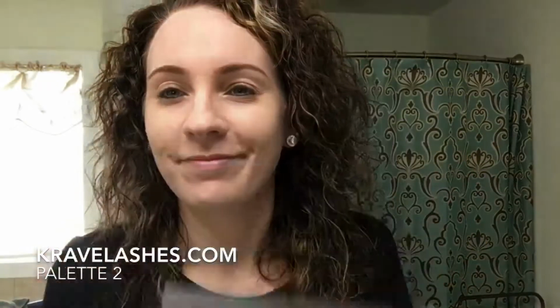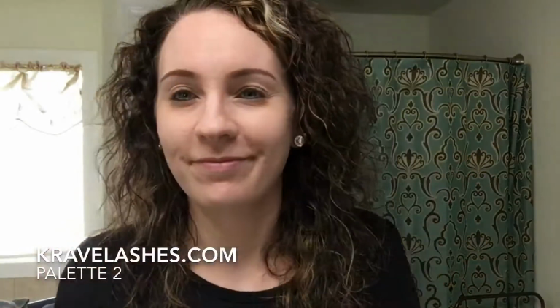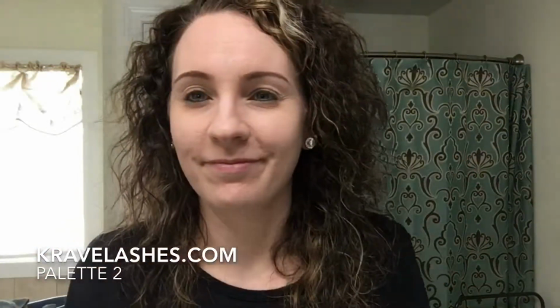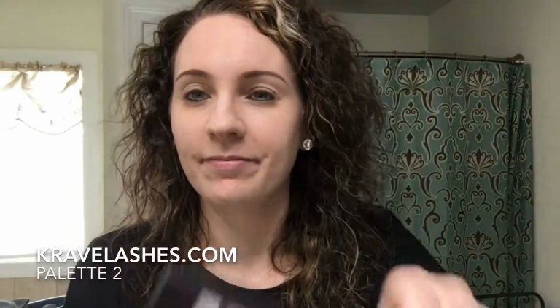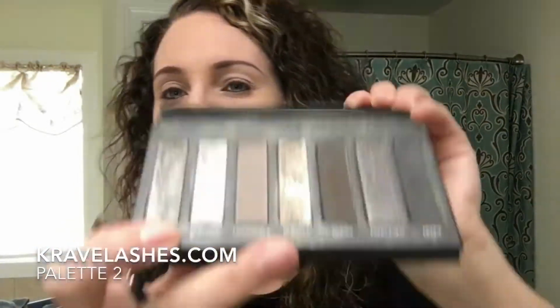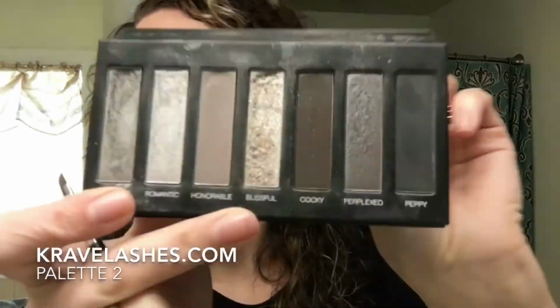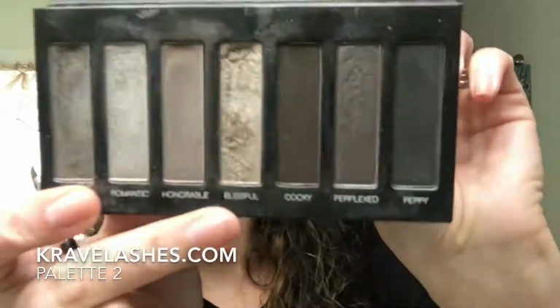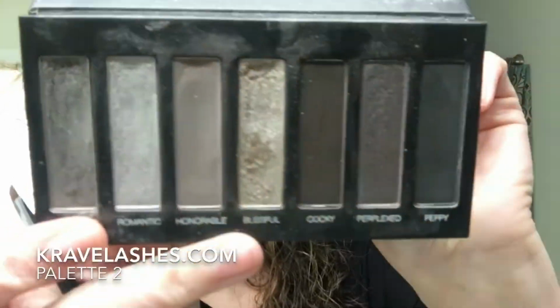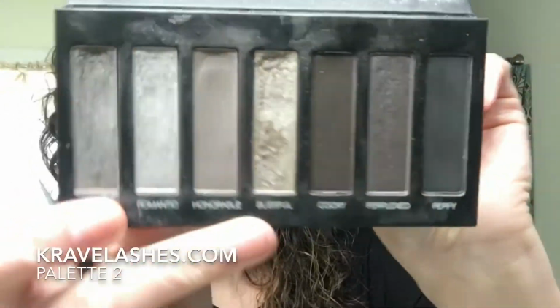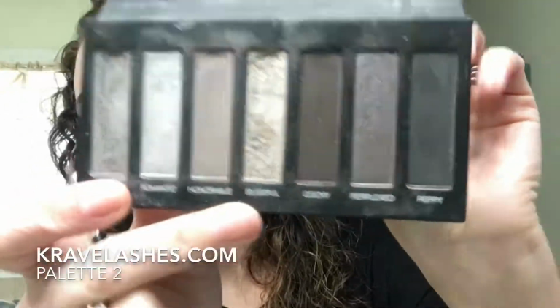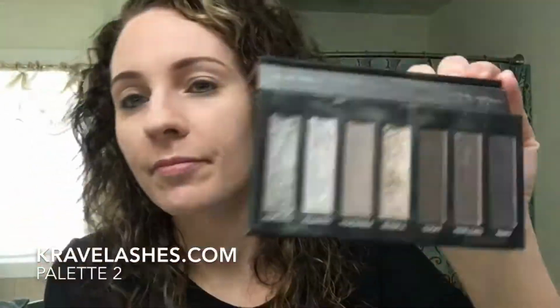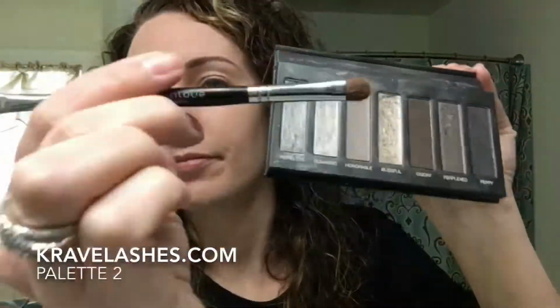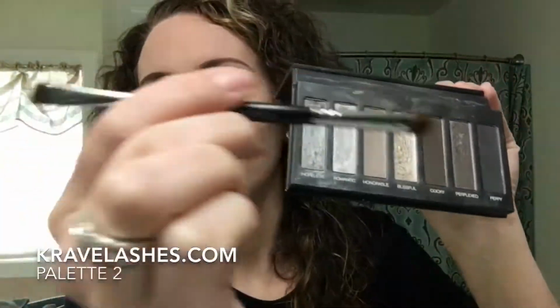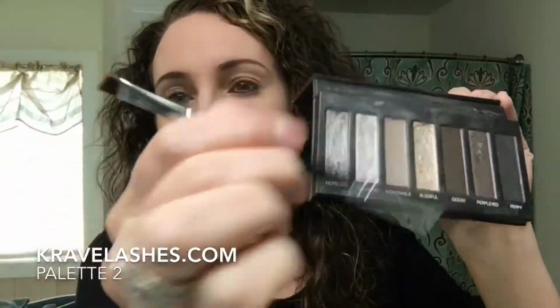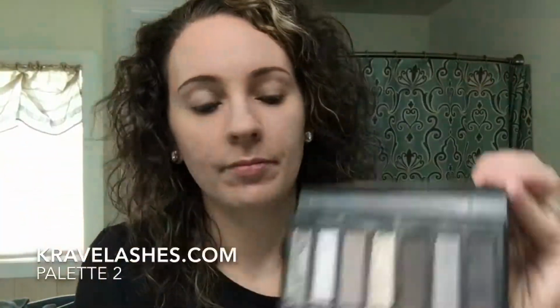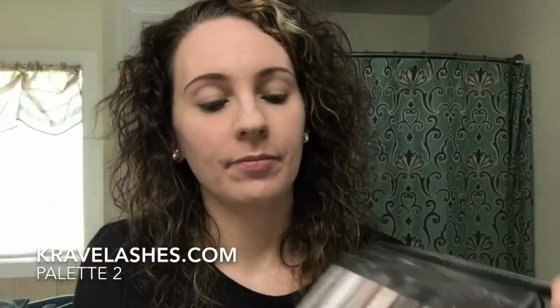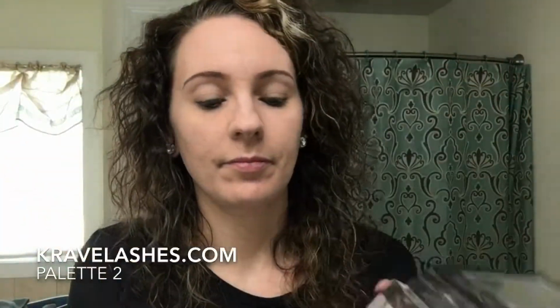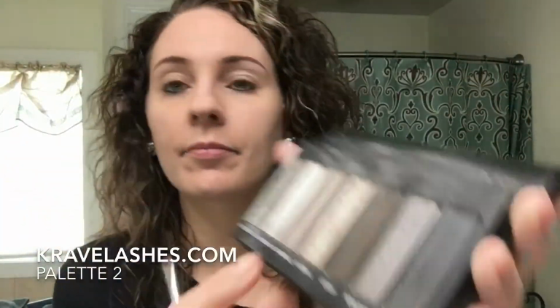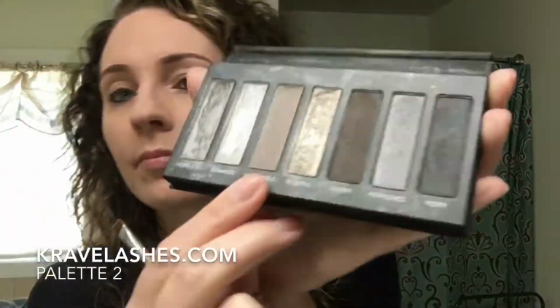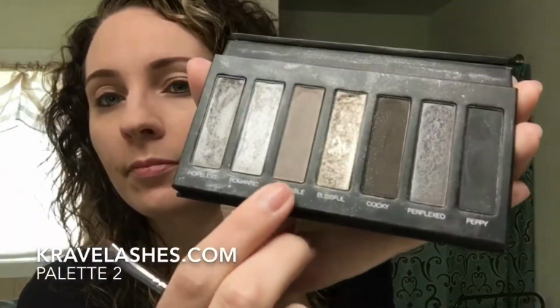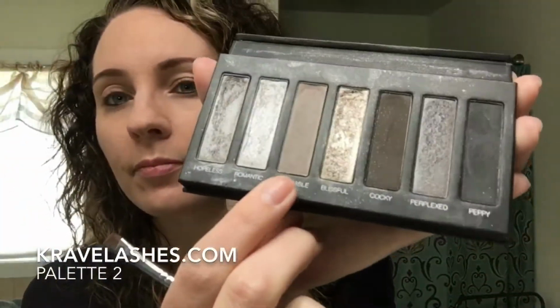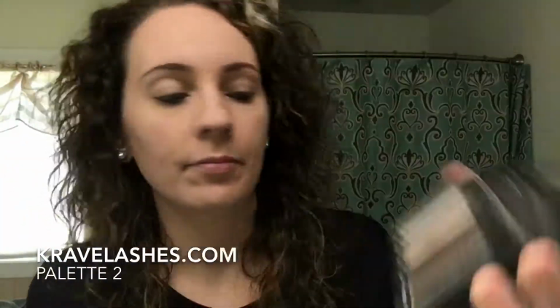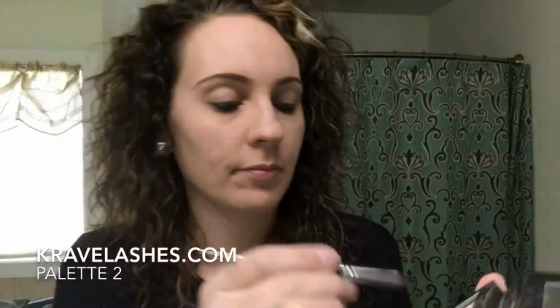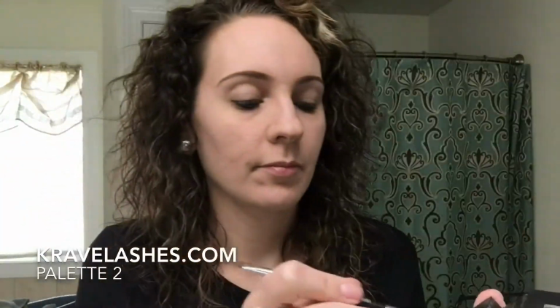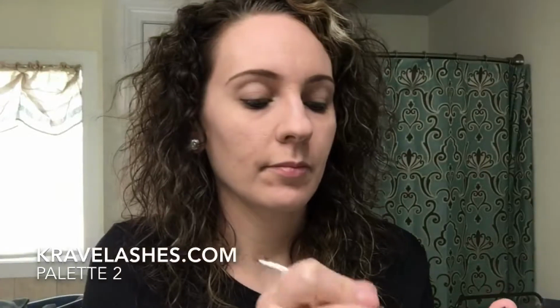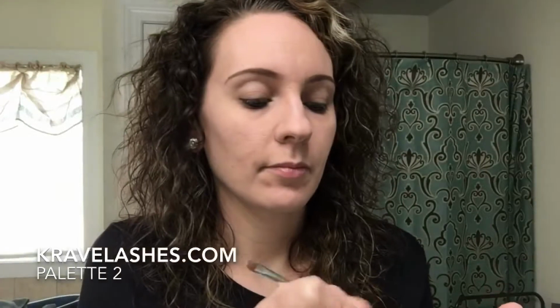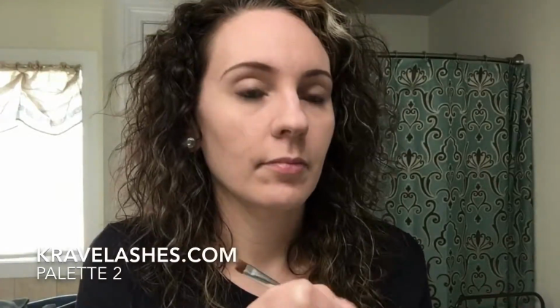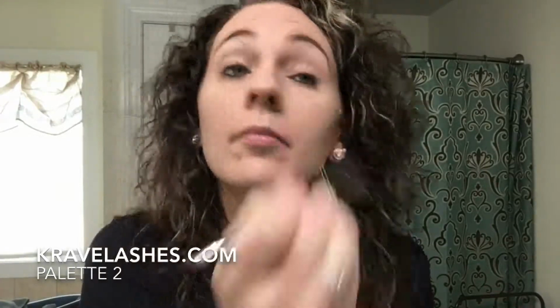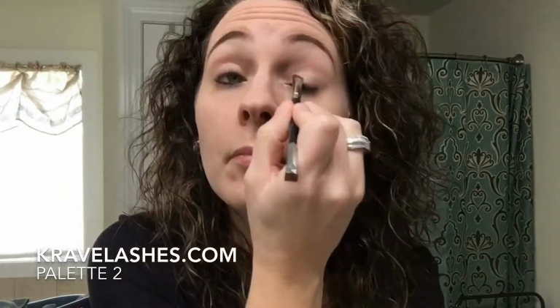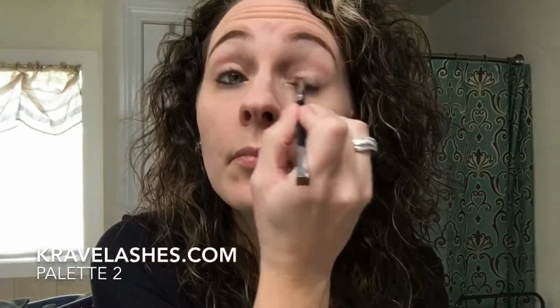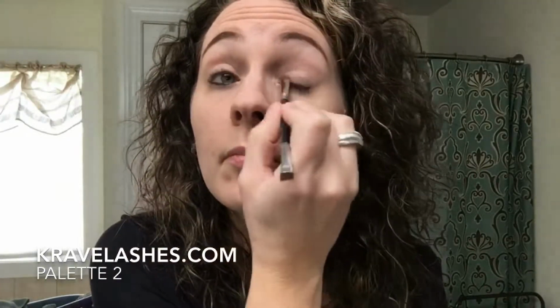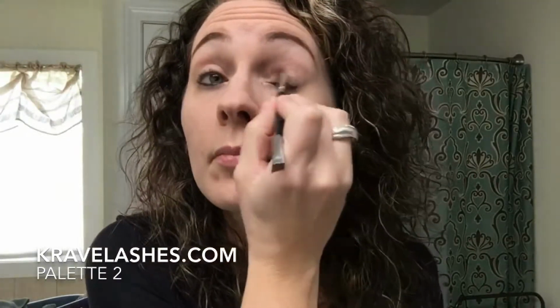I'm Emily Kravetsky, Green Status presenter with Younique, and today we're going to be looking at Addiction Eyeshadow Palette number two.